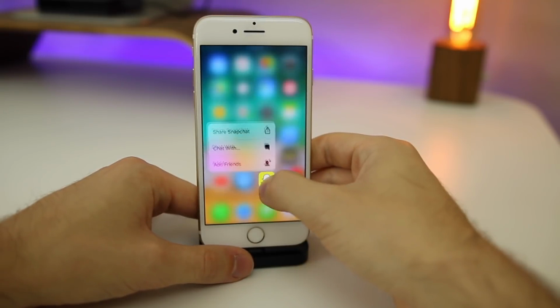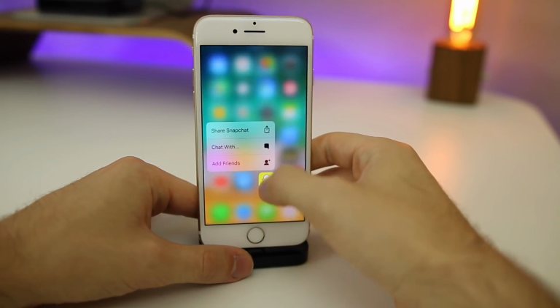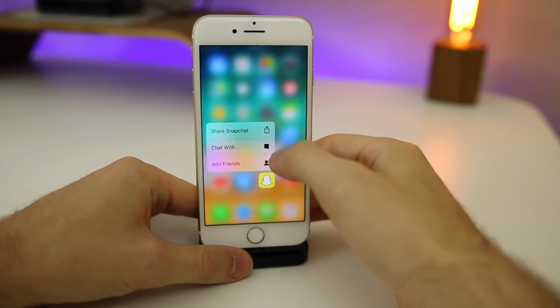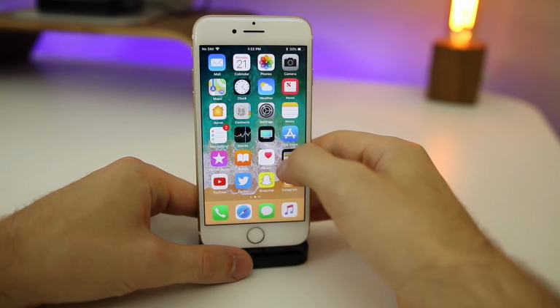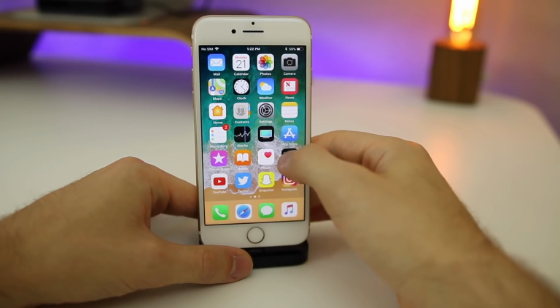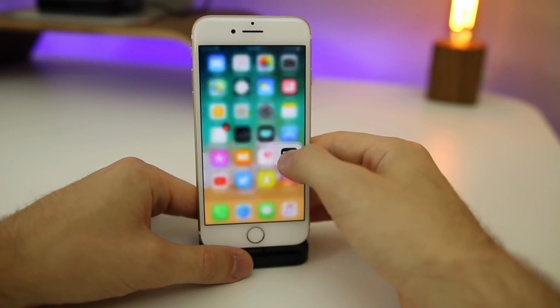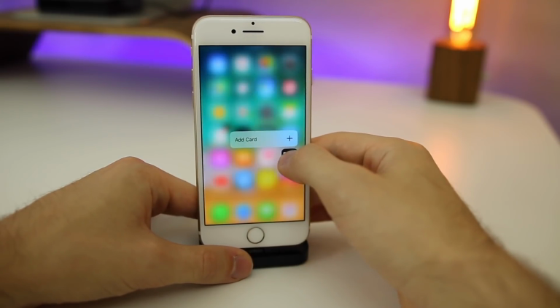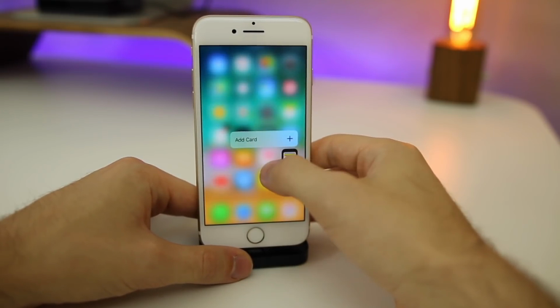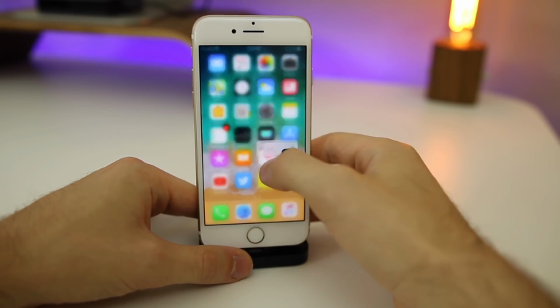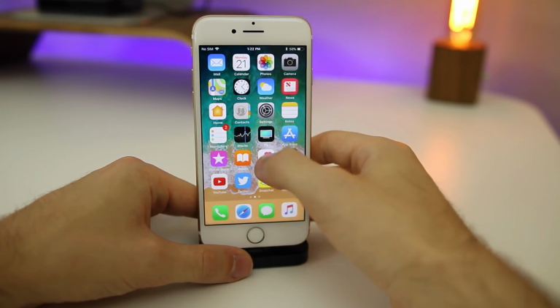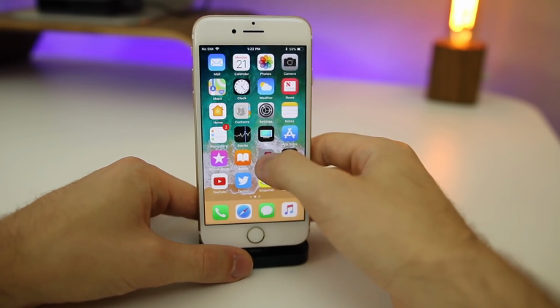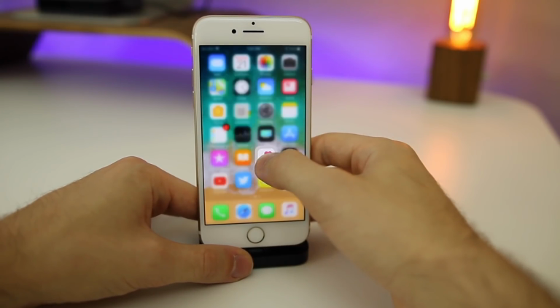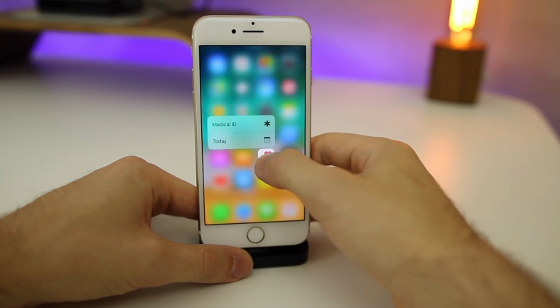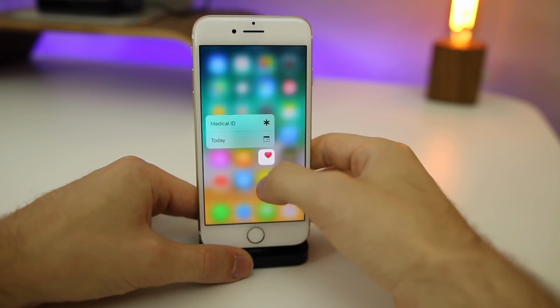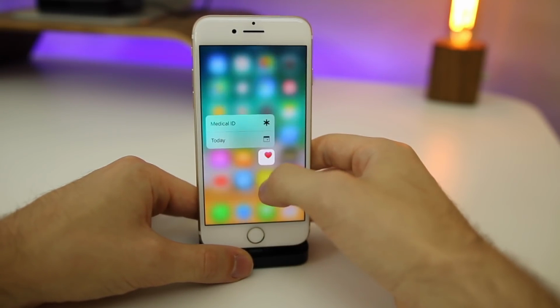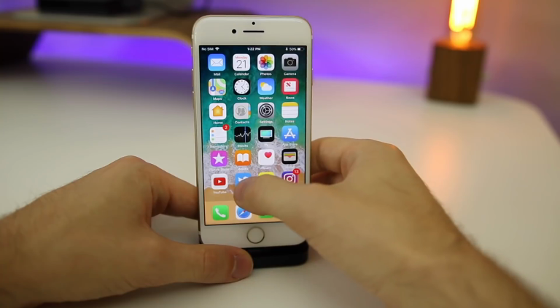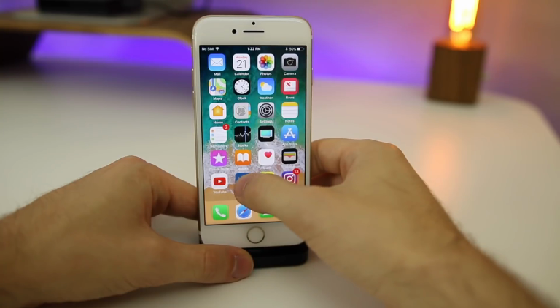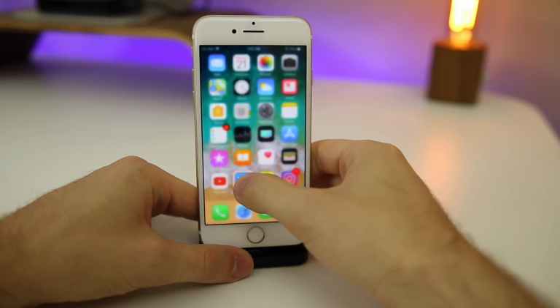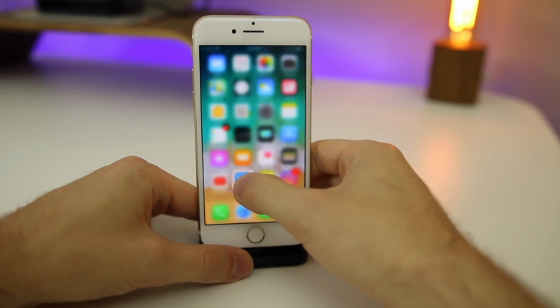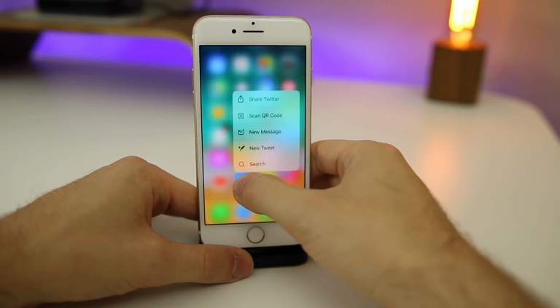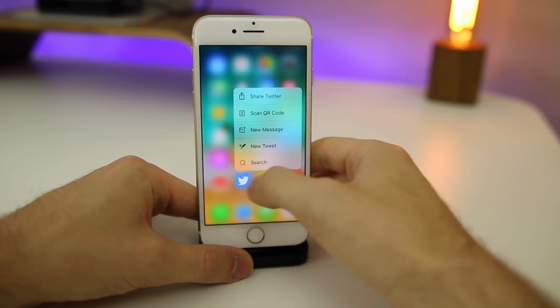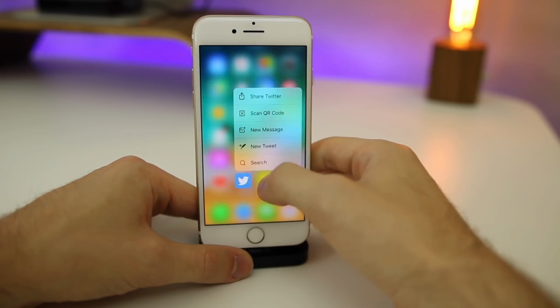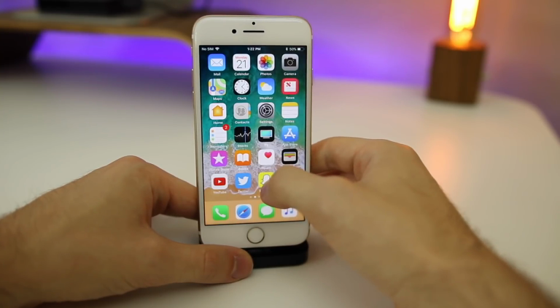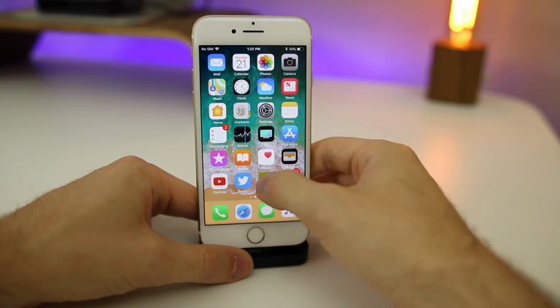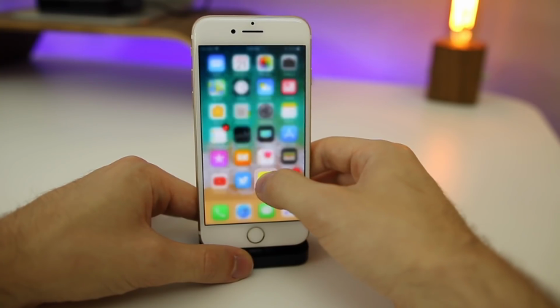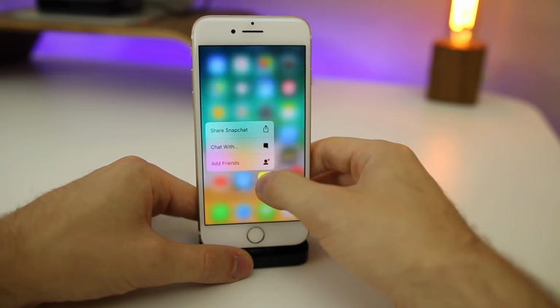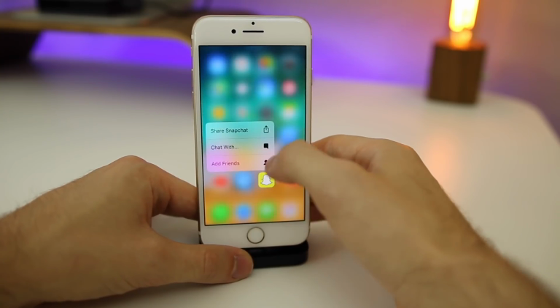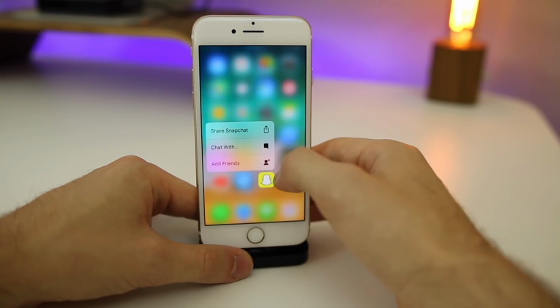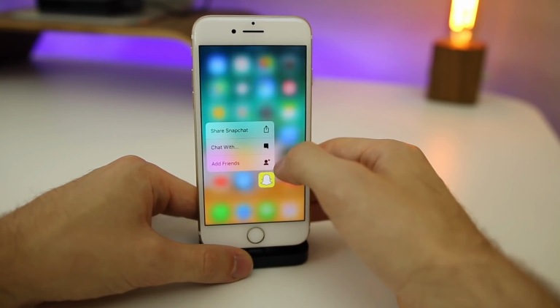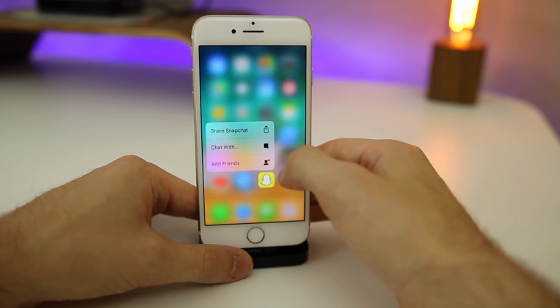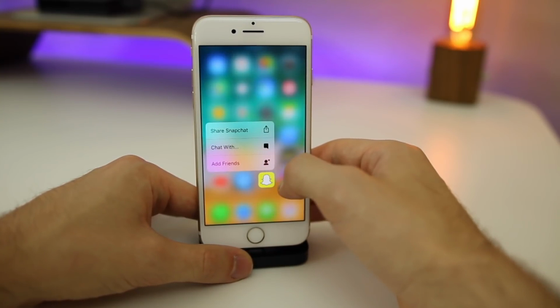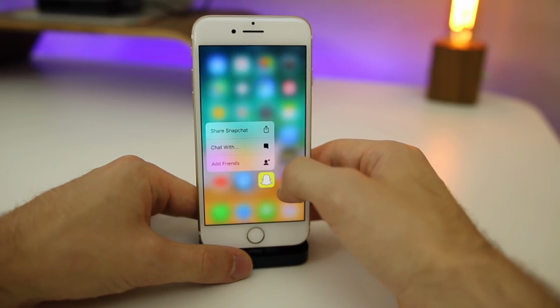As far as the 3D Touch stutter, it is still there in beta seven unfortunately. If you go ahead and 3D Touch on any icon, you're going to notice a slight stutter, even on the iPhone seven.